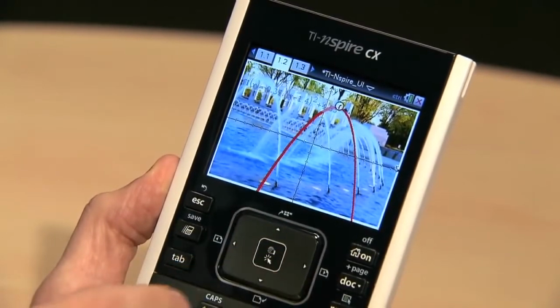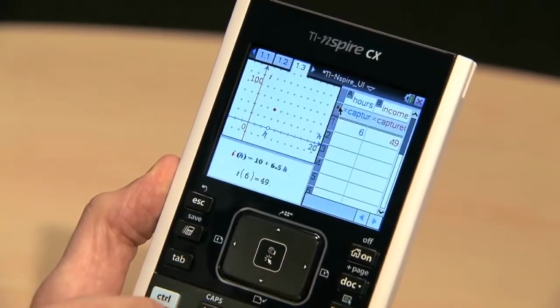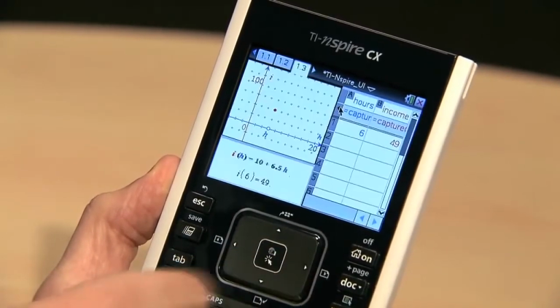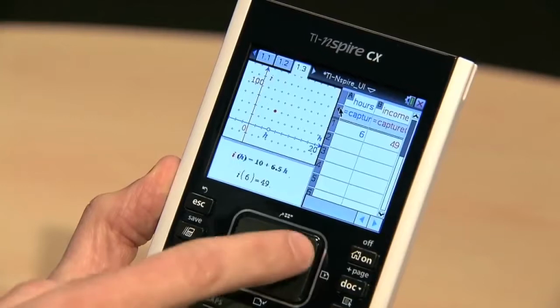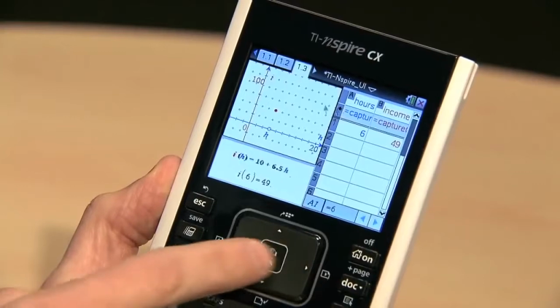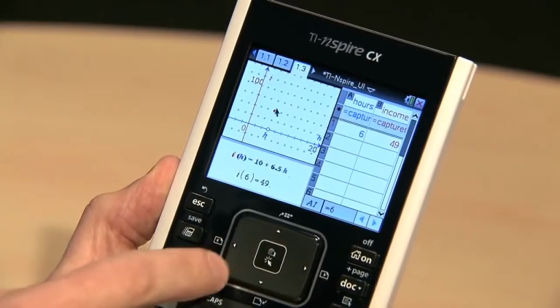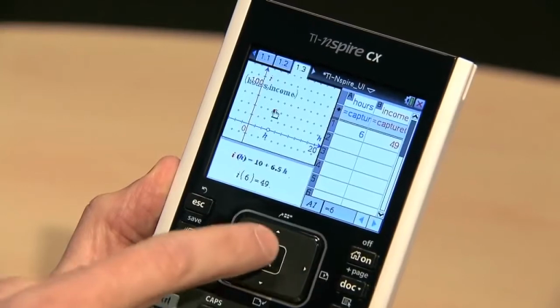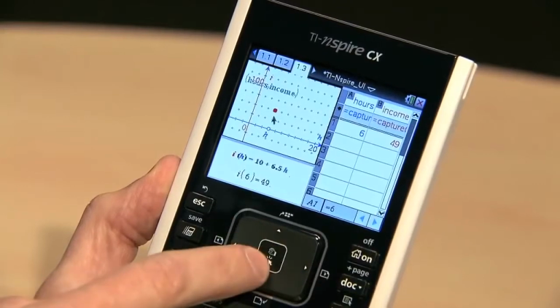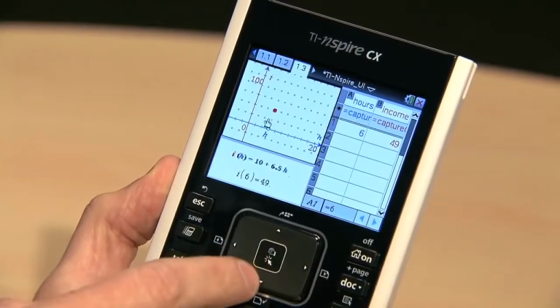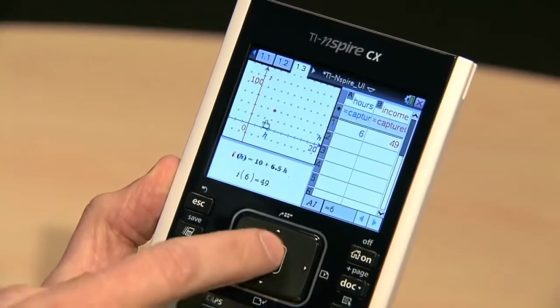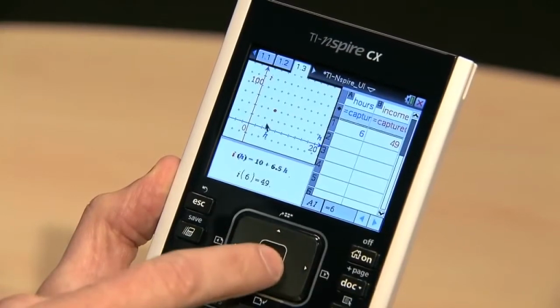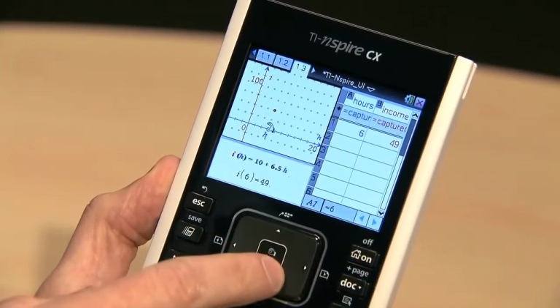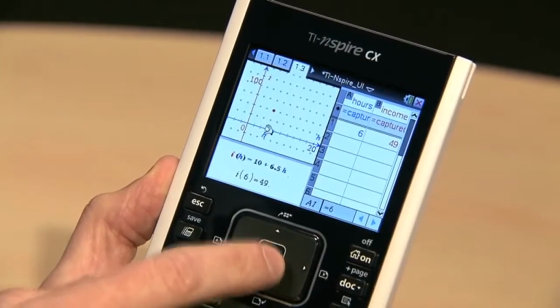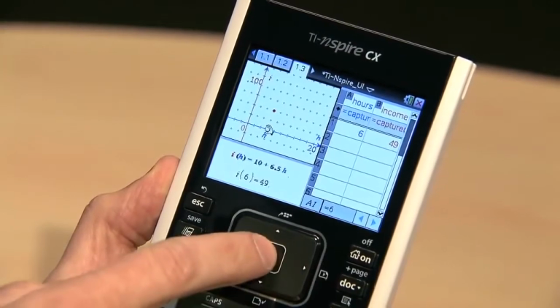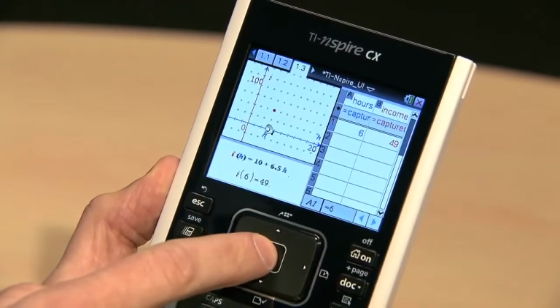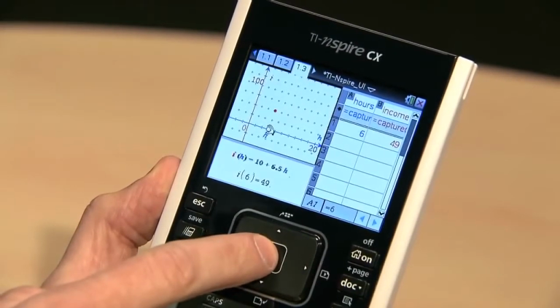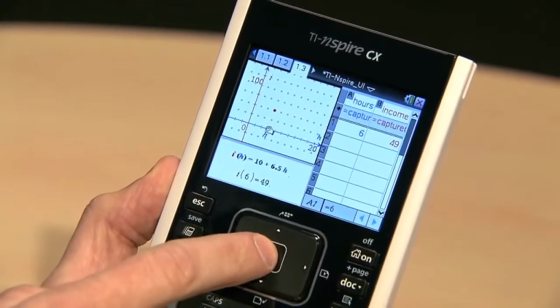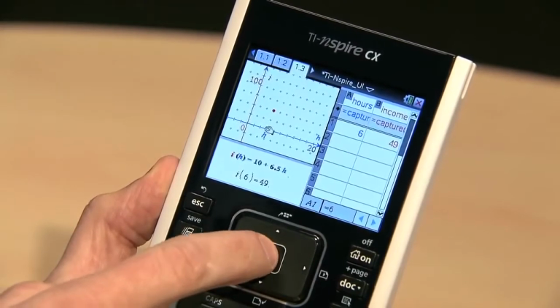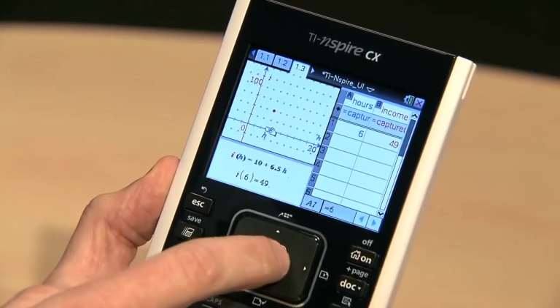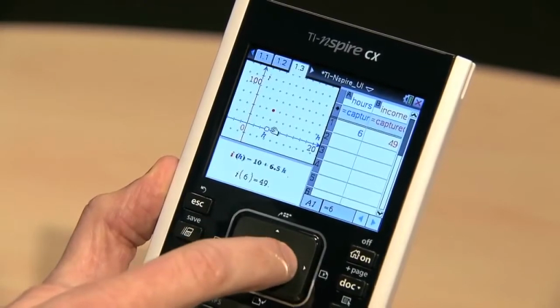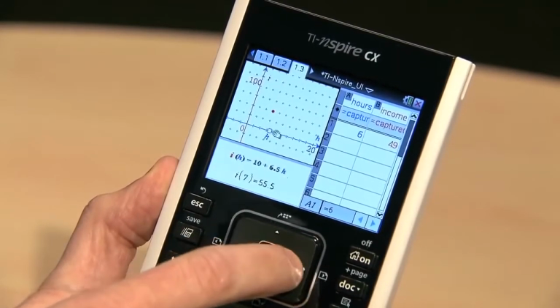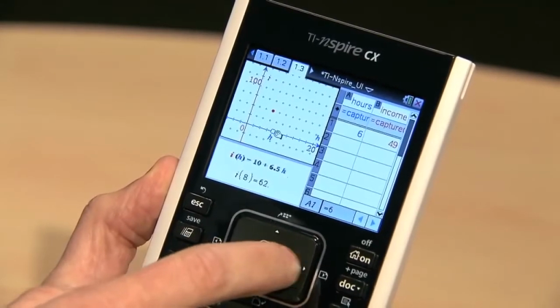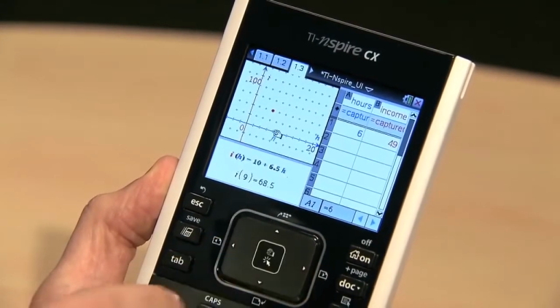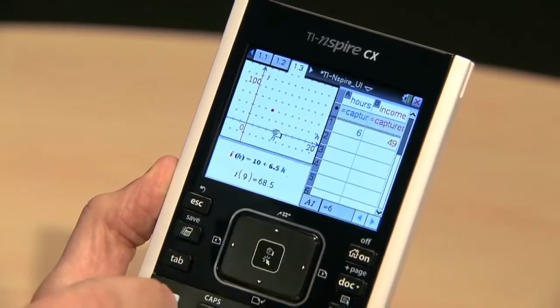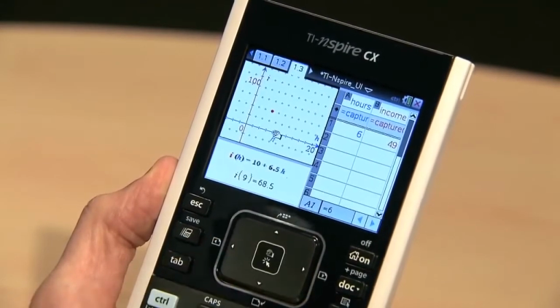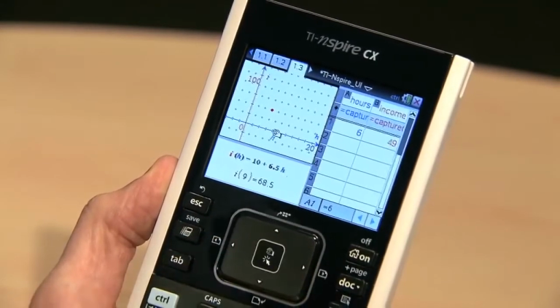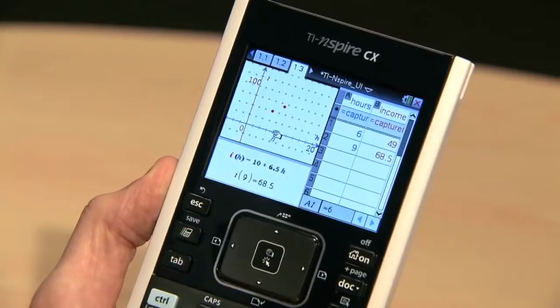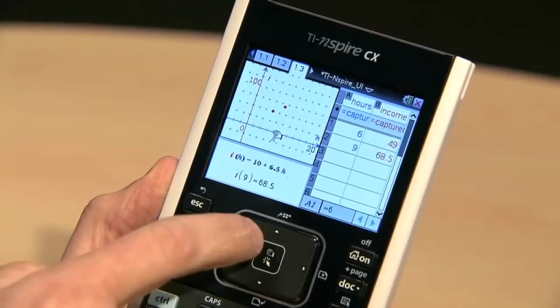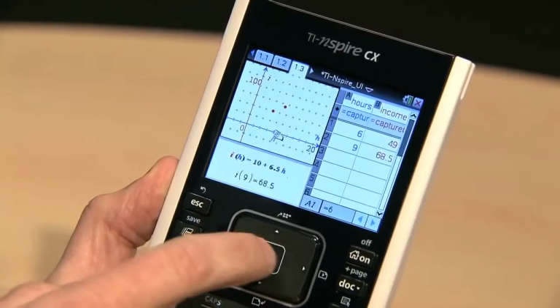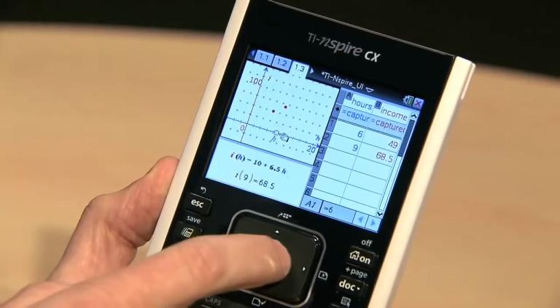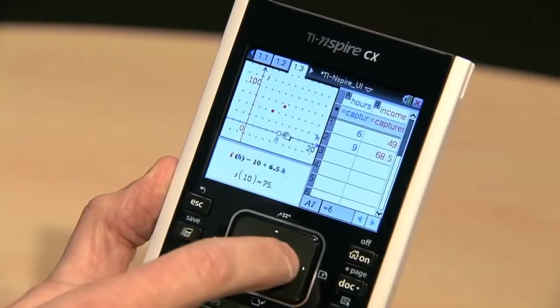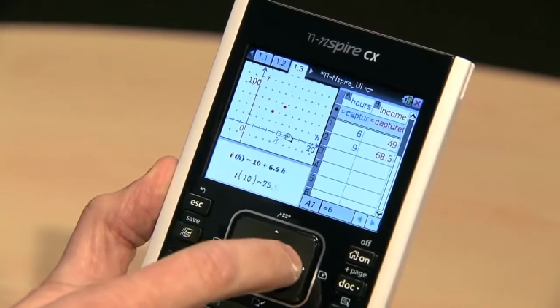You can see multiple representations for a single concept at the same time. They're all linked, so when you change one, the others update instantly.